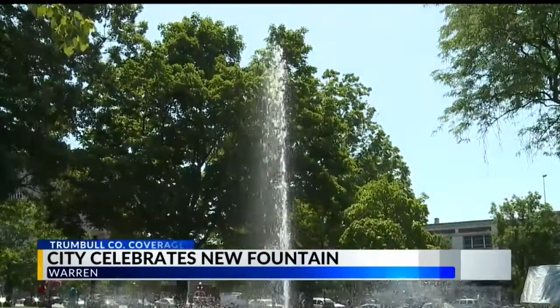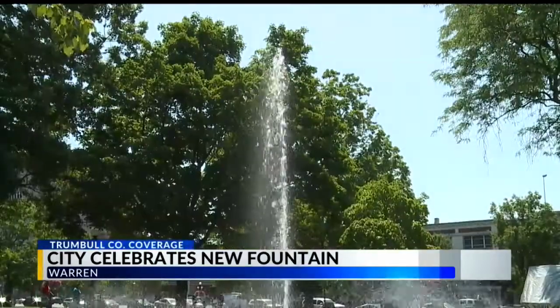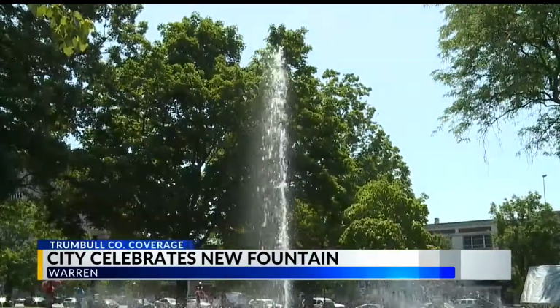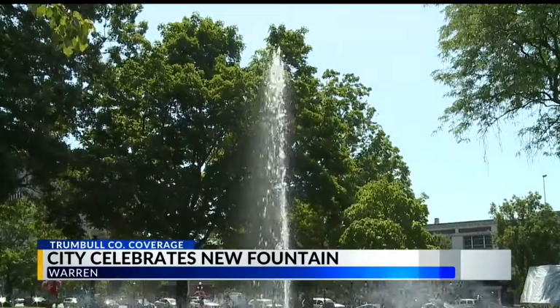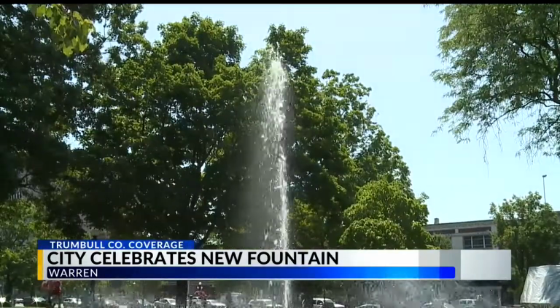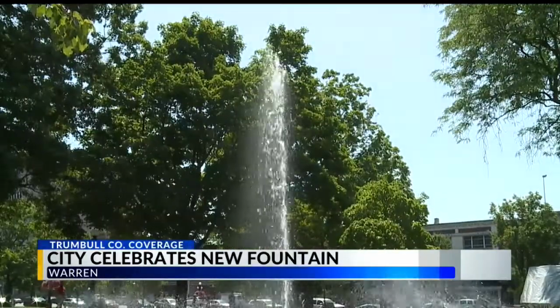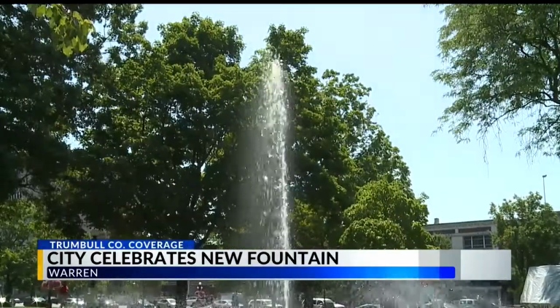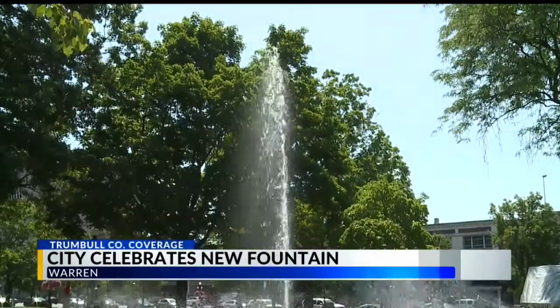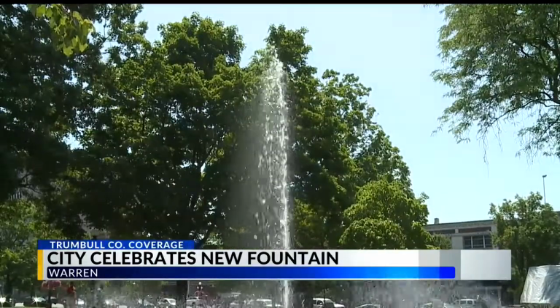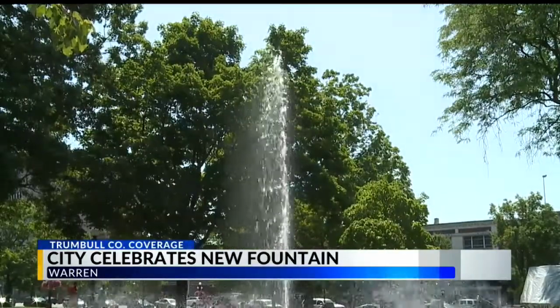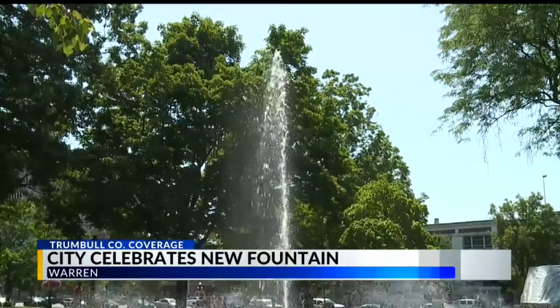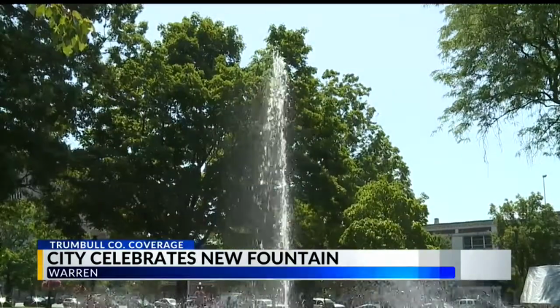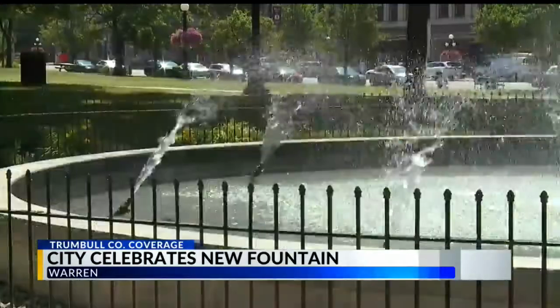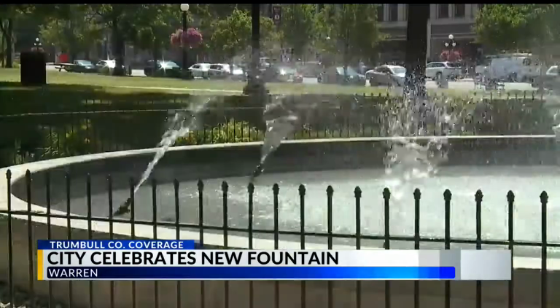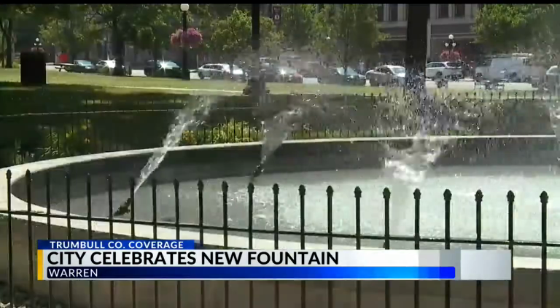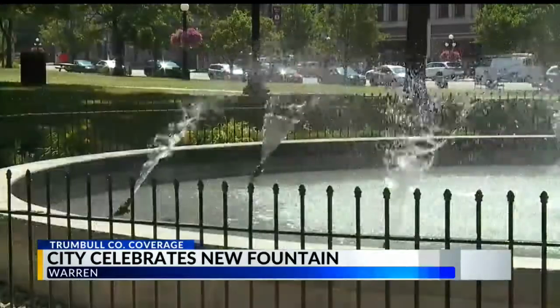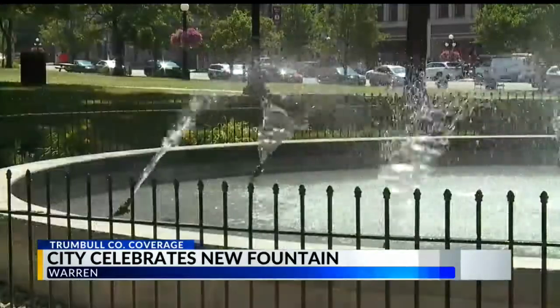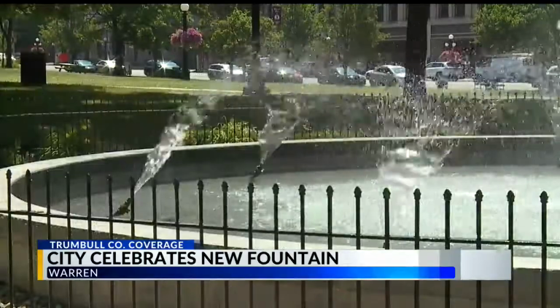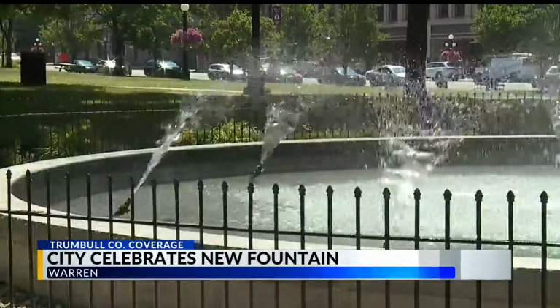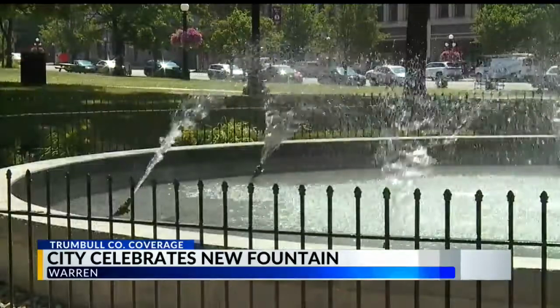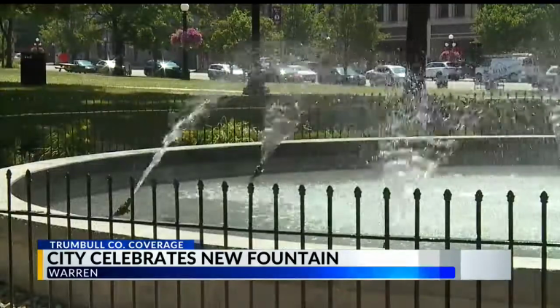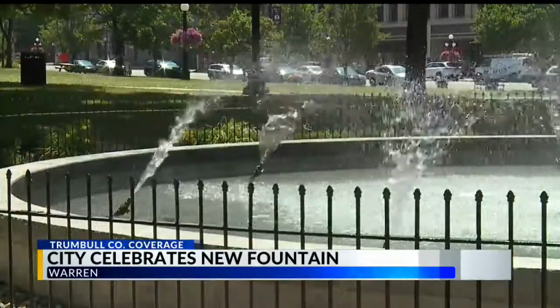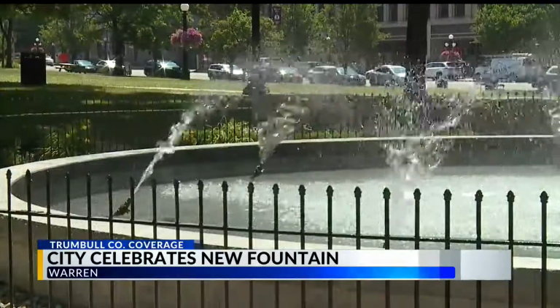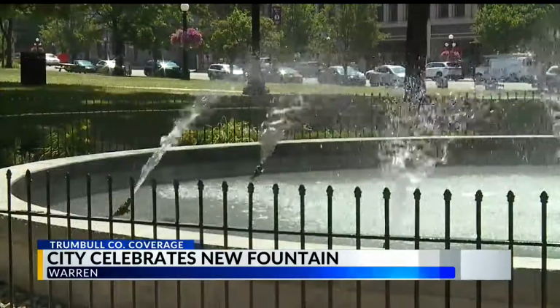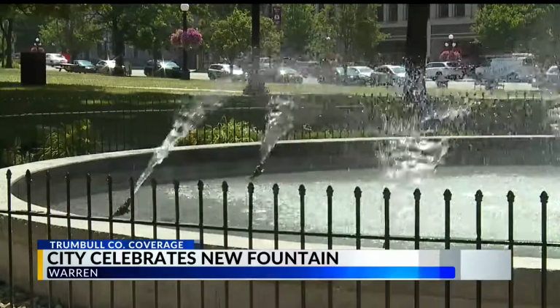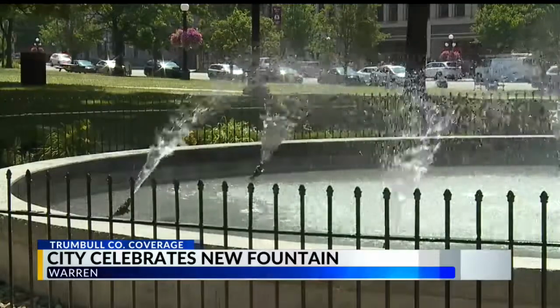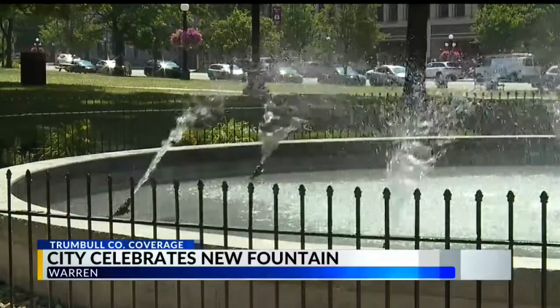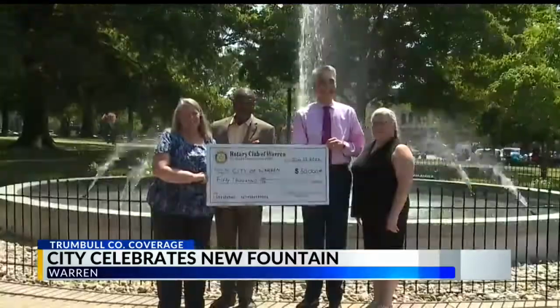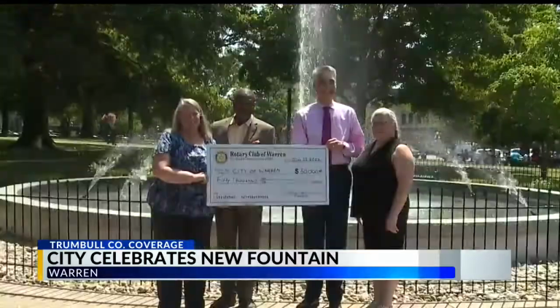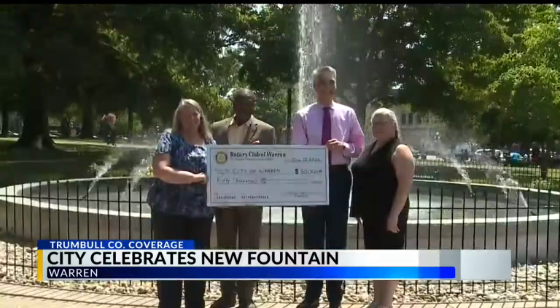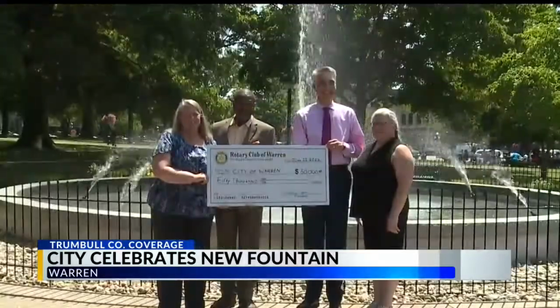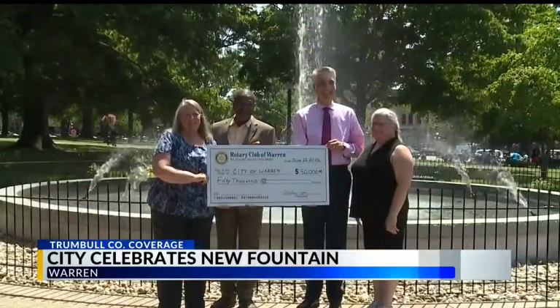The original fountain was replaced. It had been built in 1892 and needed repaired pretty bad.